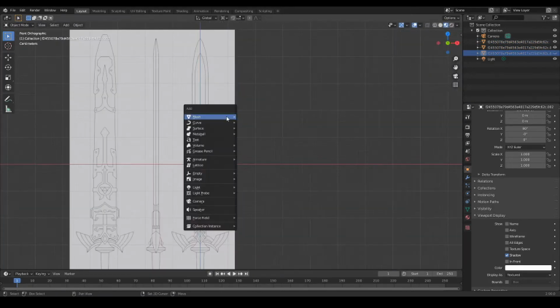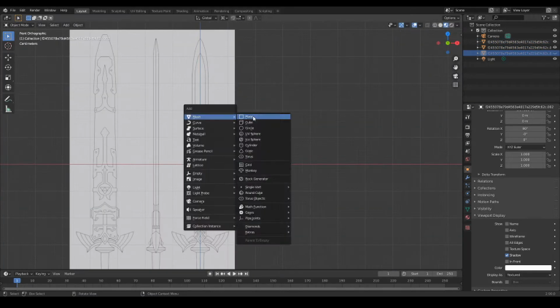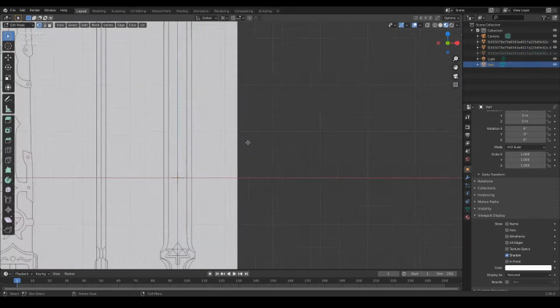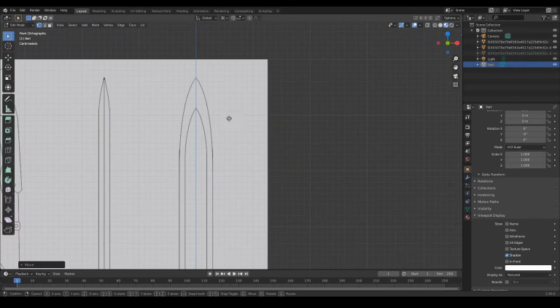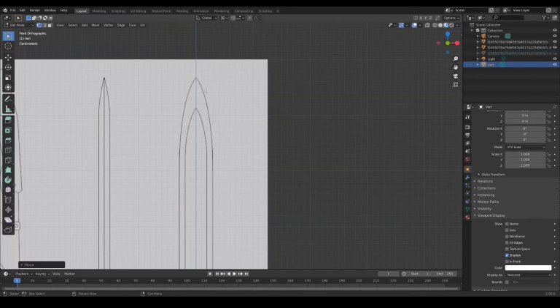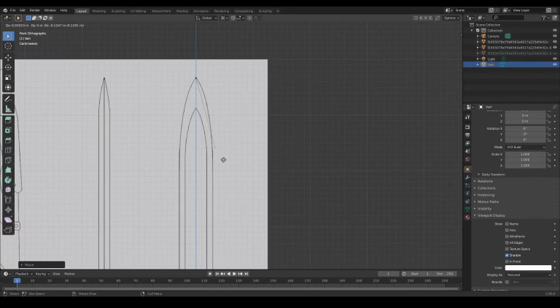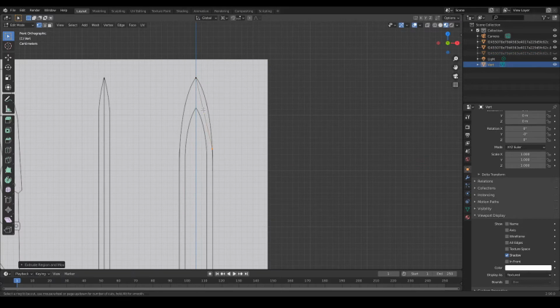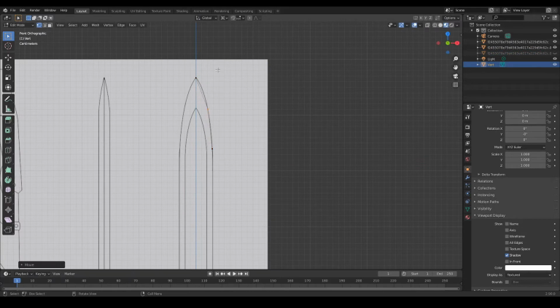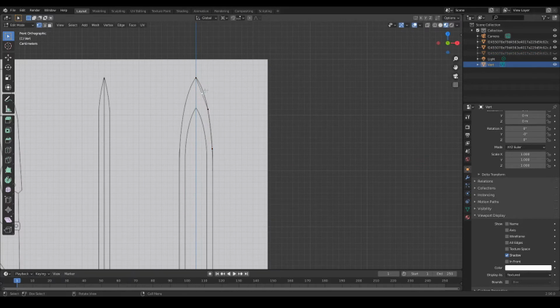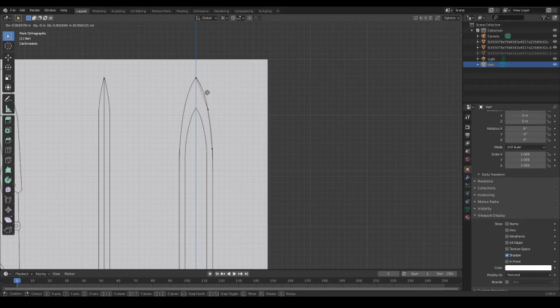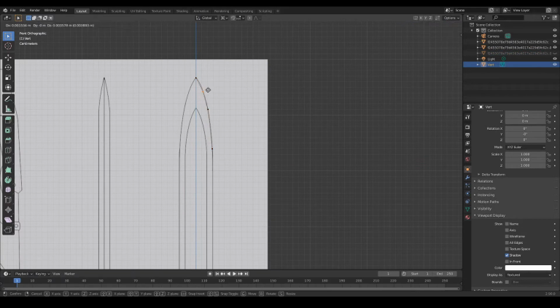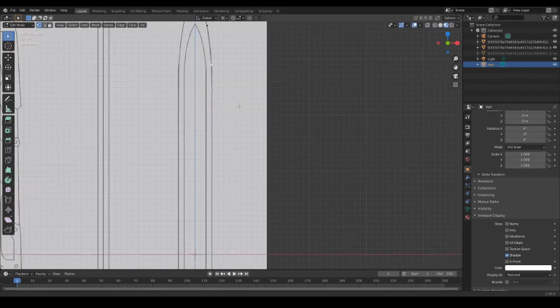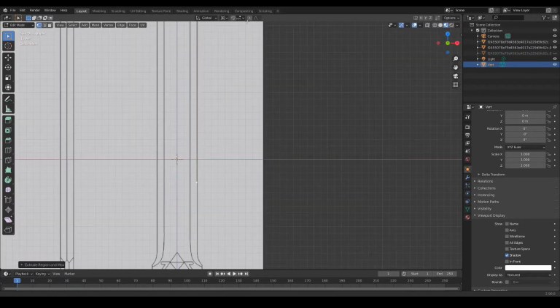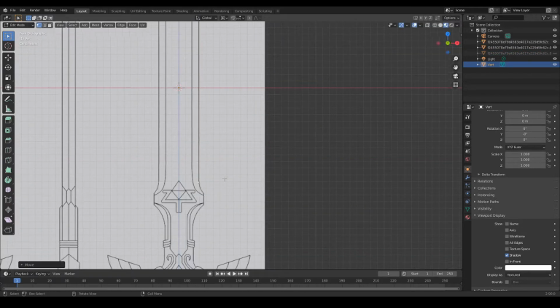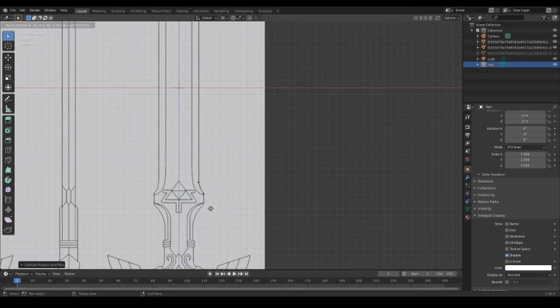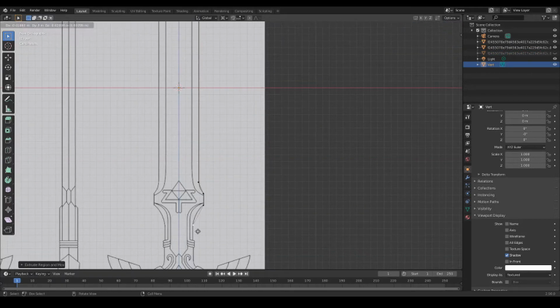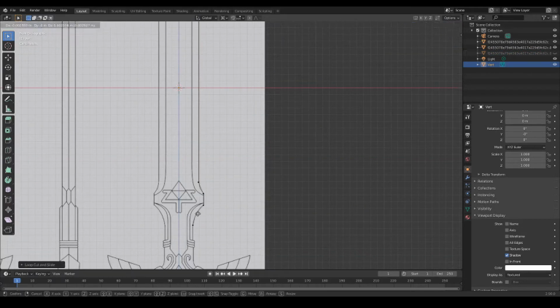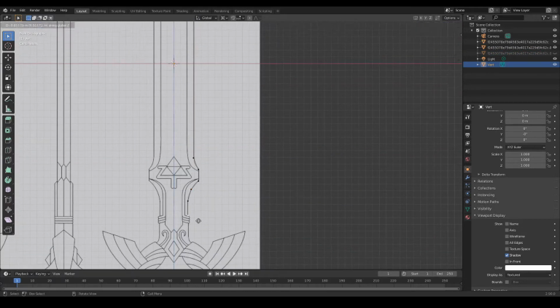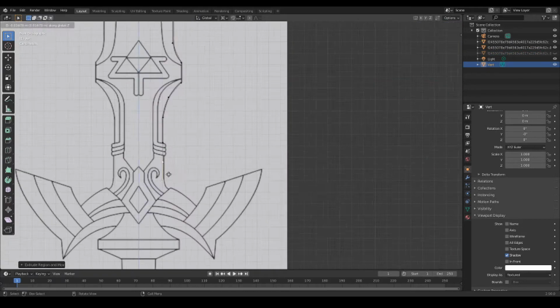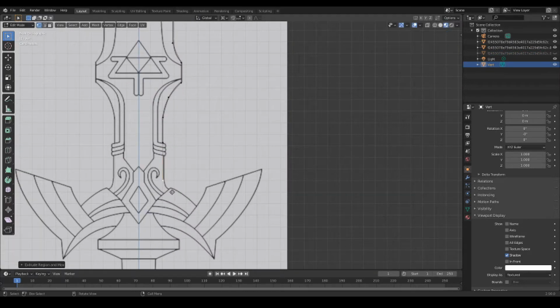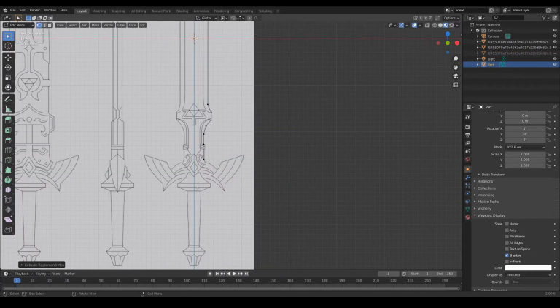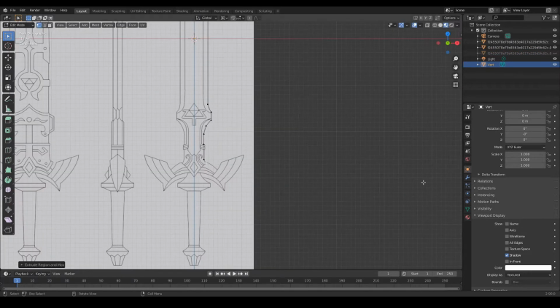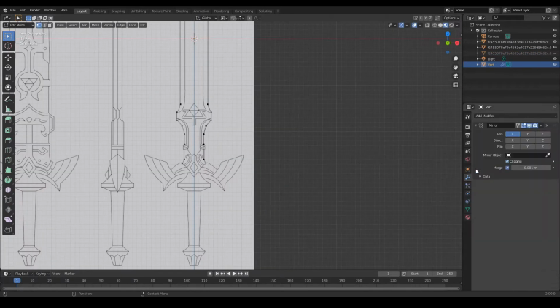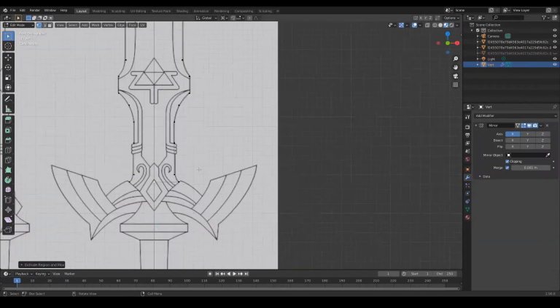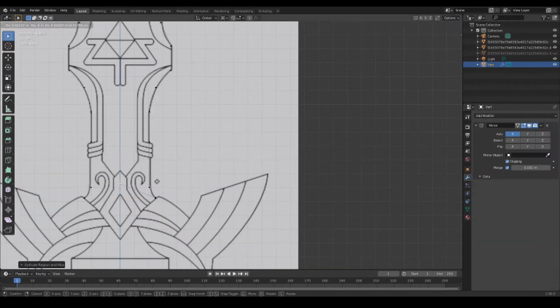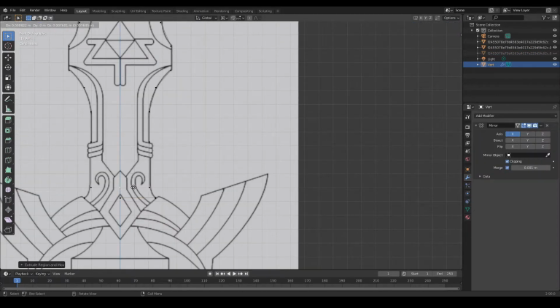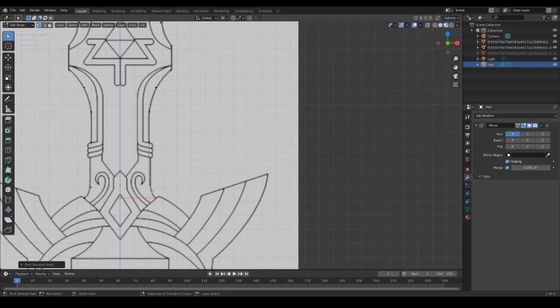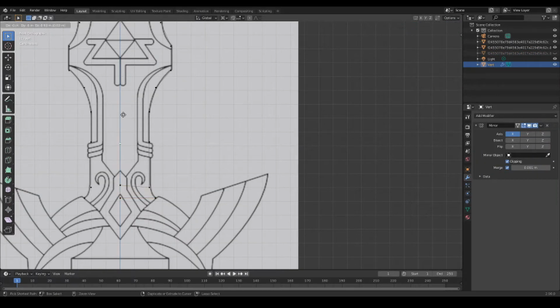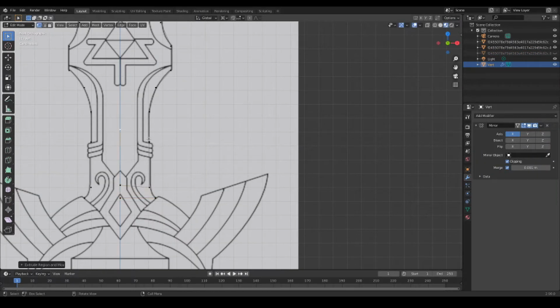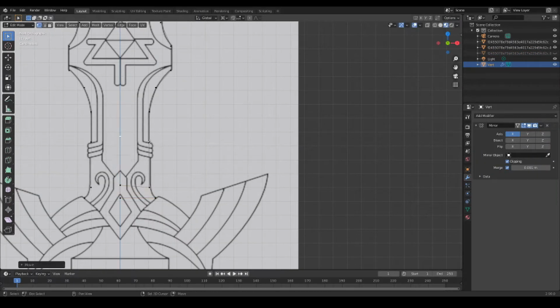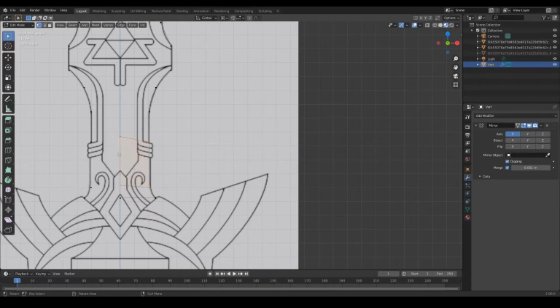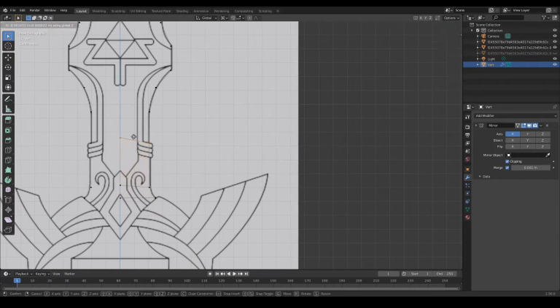So for this model, I modeled it in parts, like the blade, the hilt, and the cross guard, to more easily get the shape correctly.